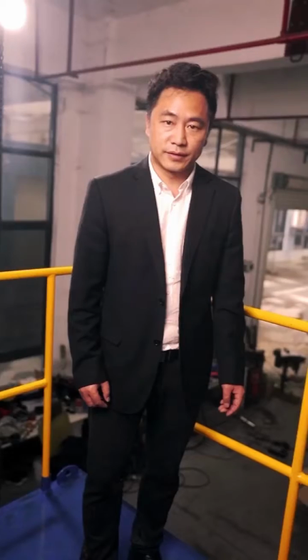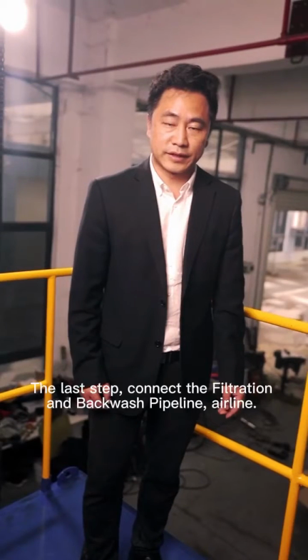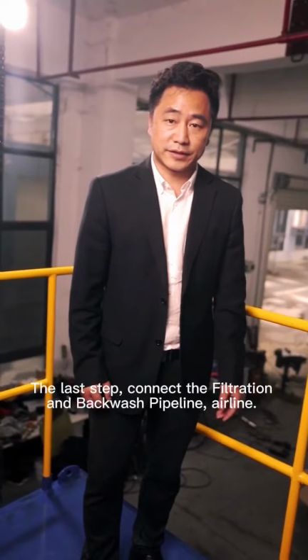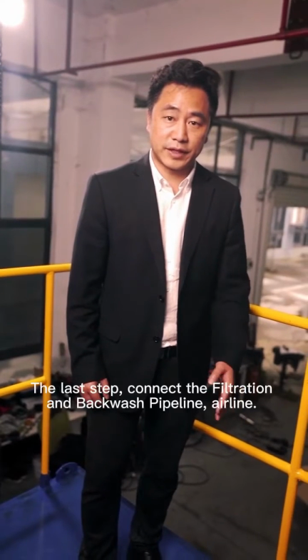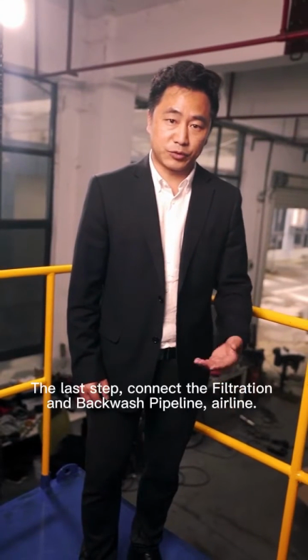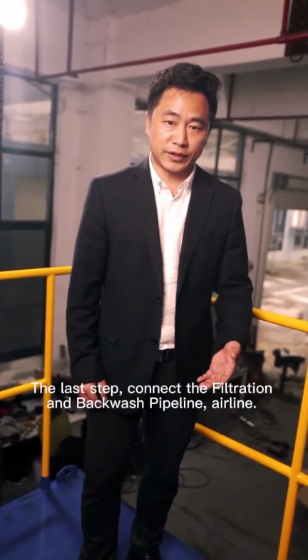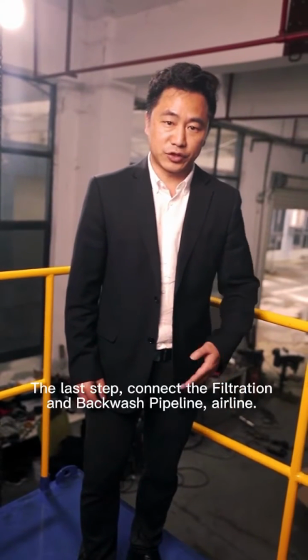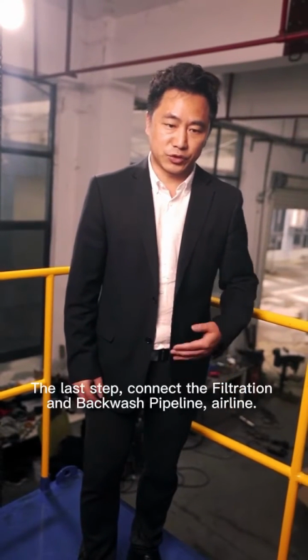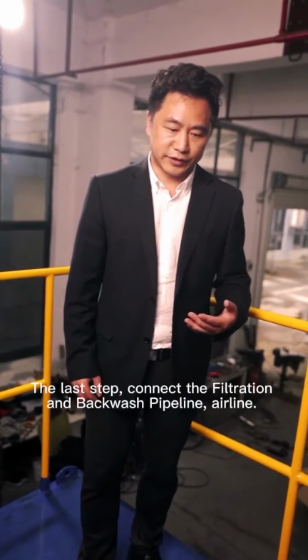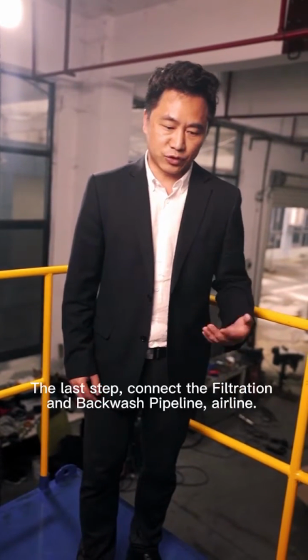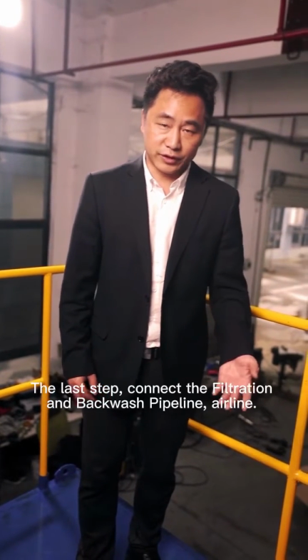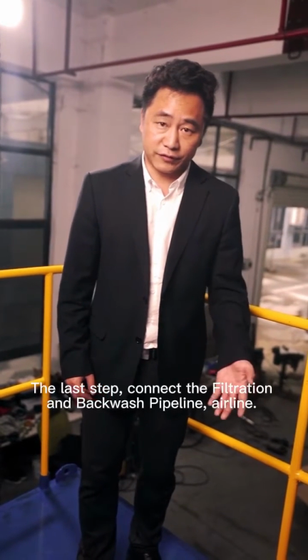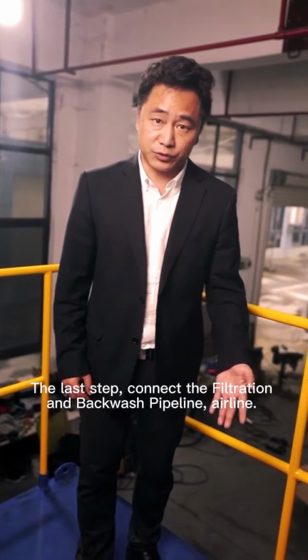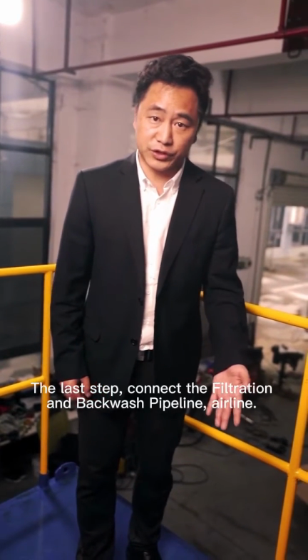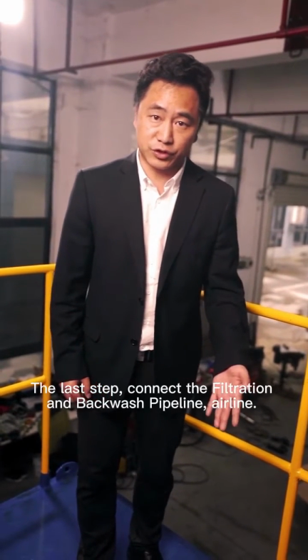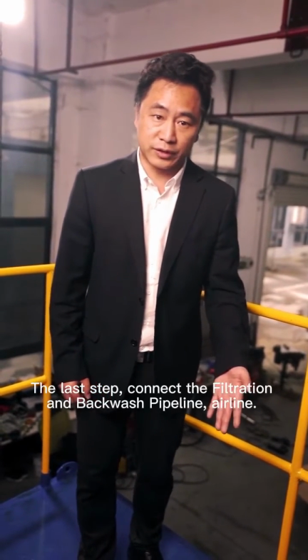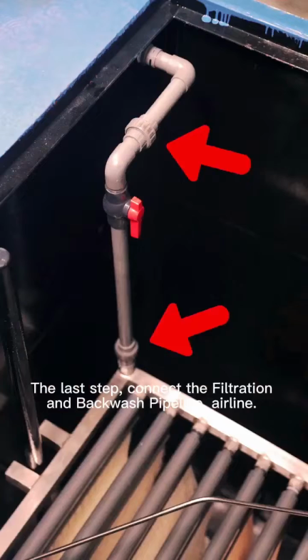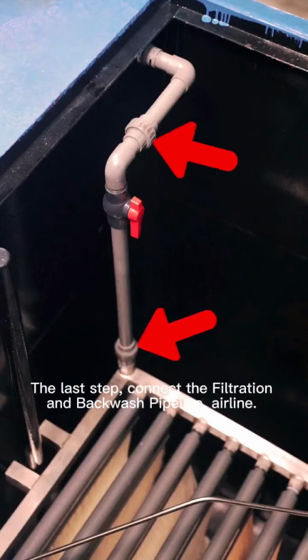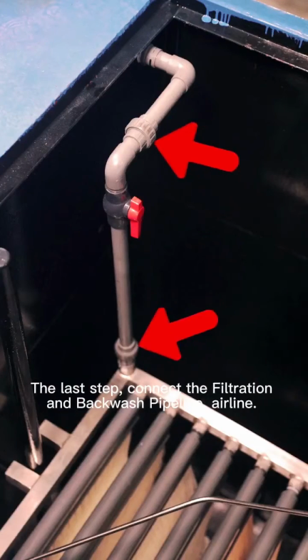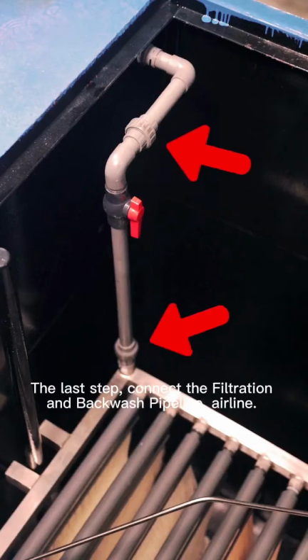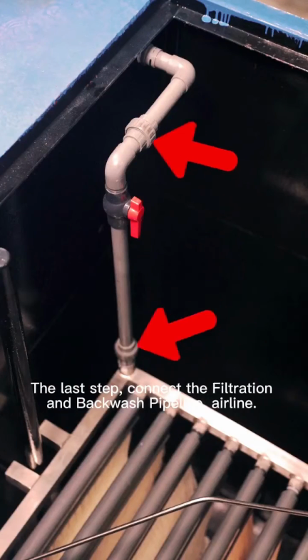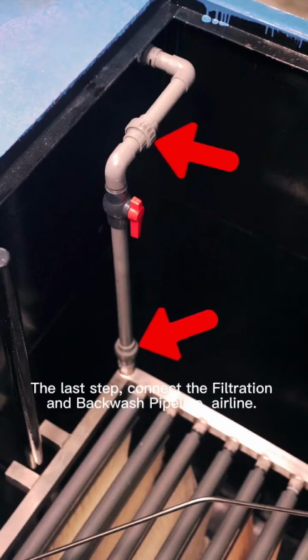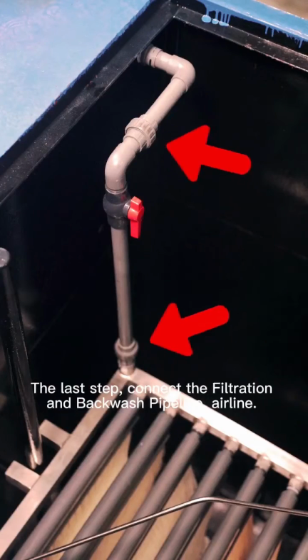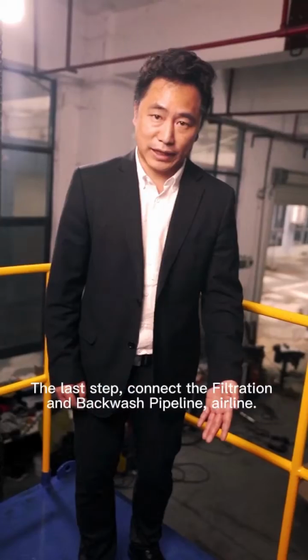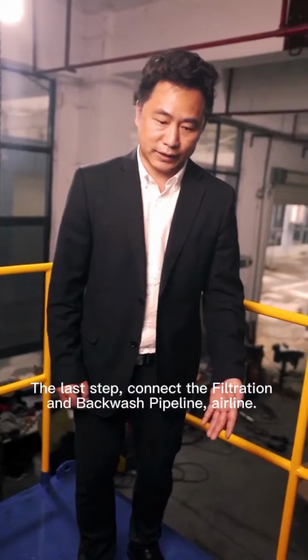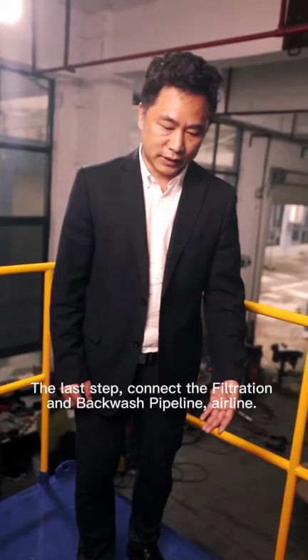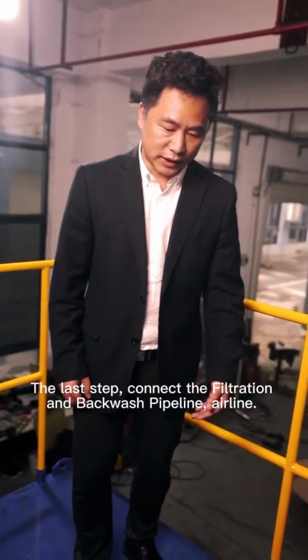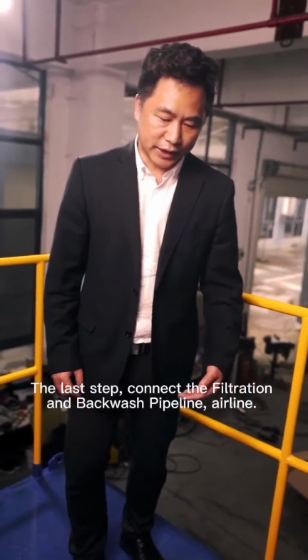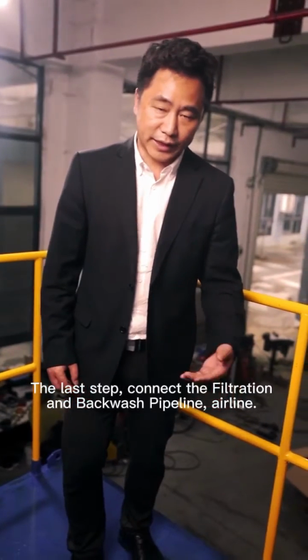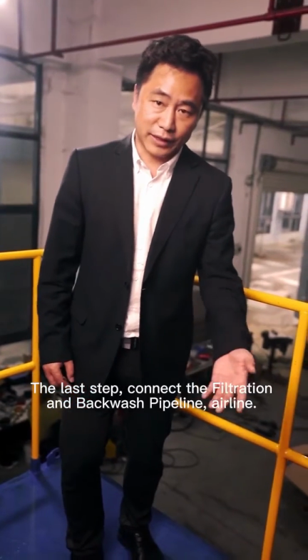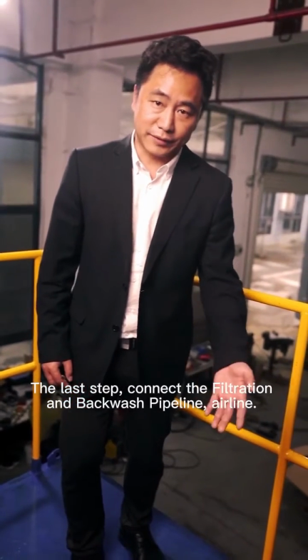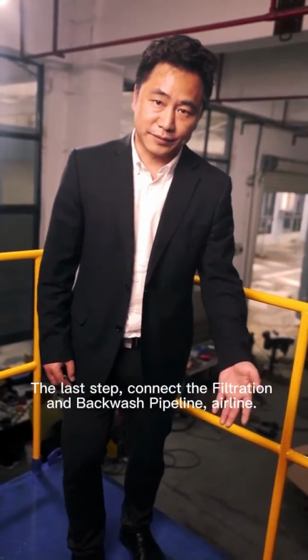The last step, we are going to install the filtration and back-washing pipeline and air line.